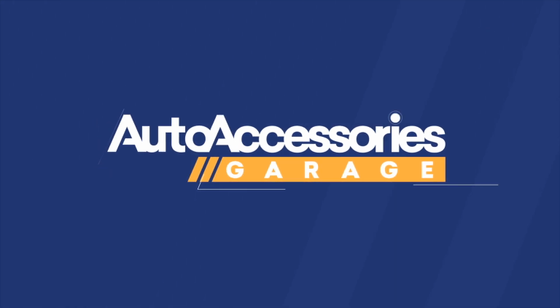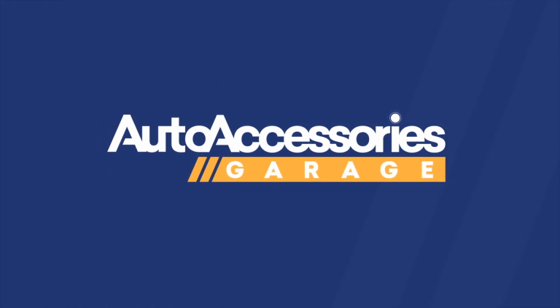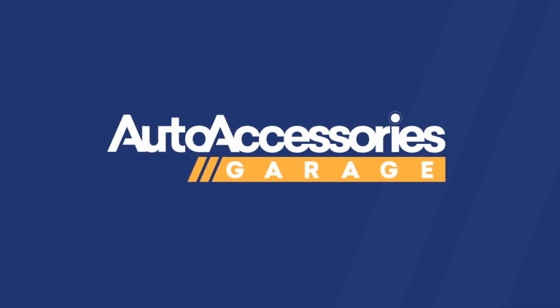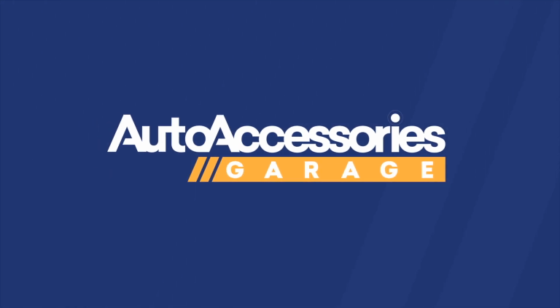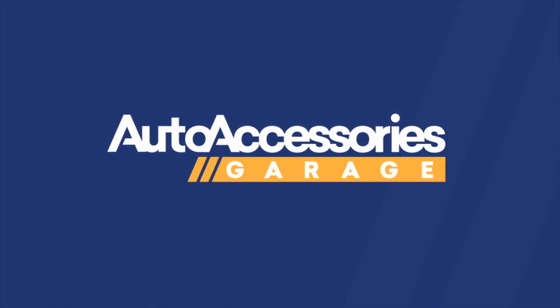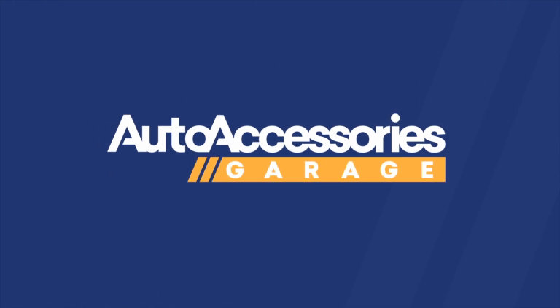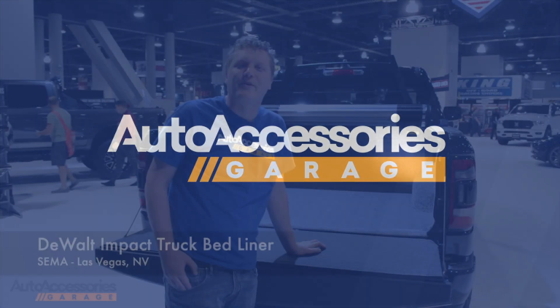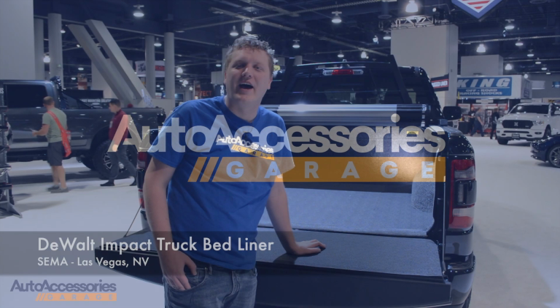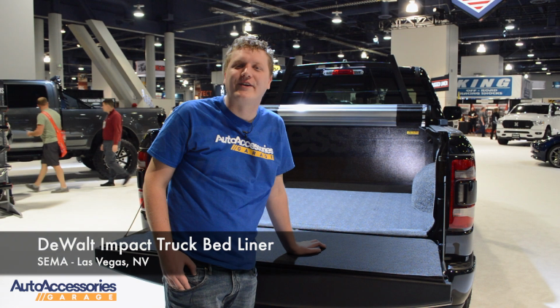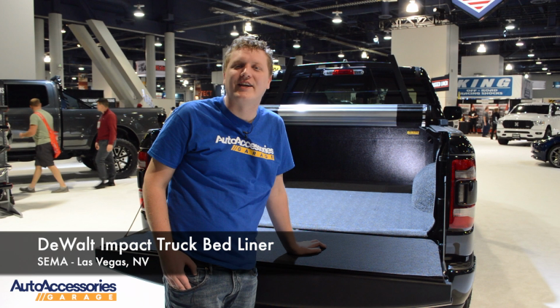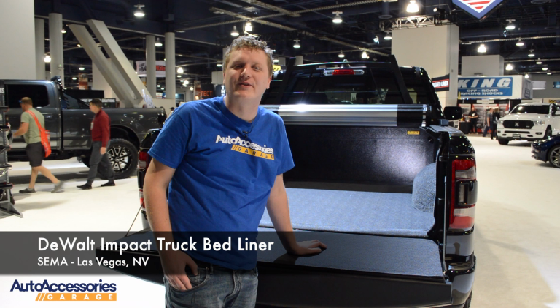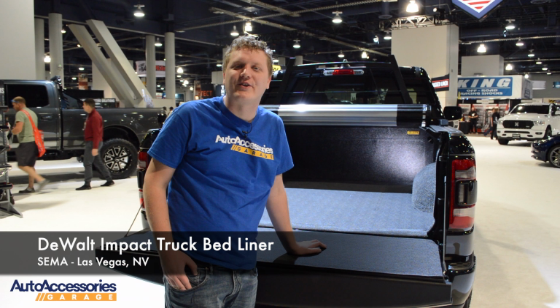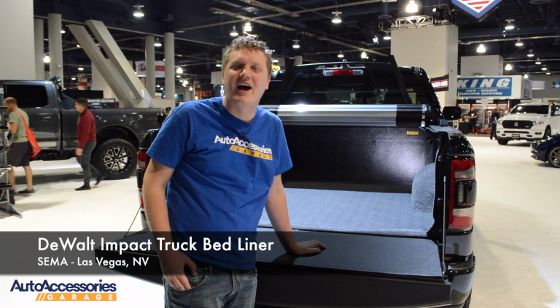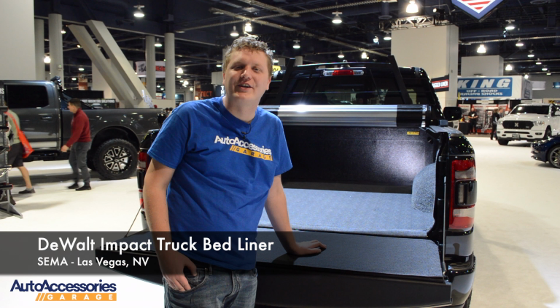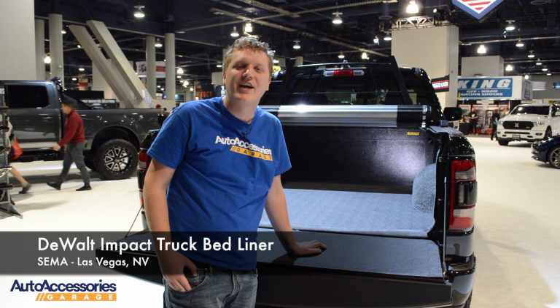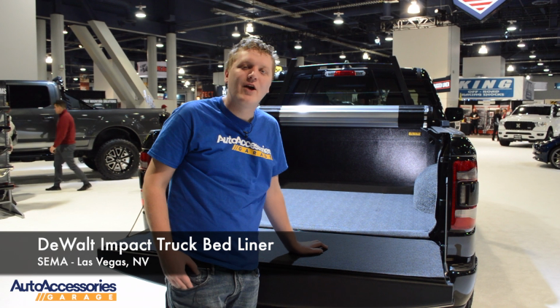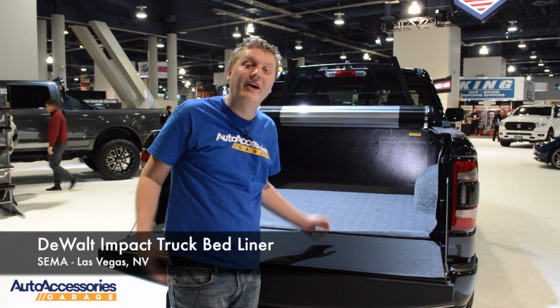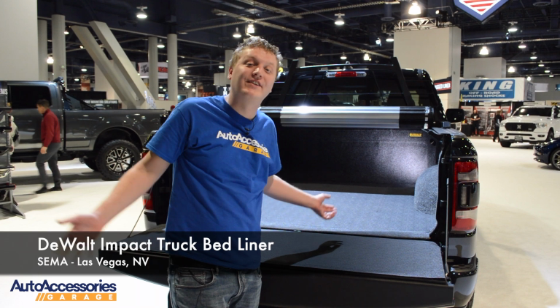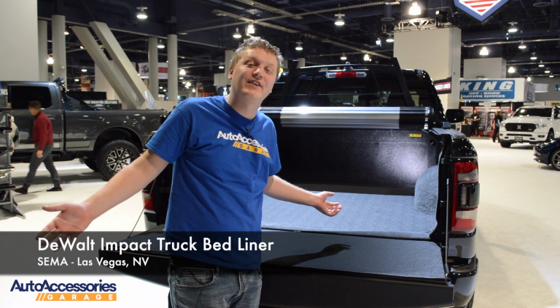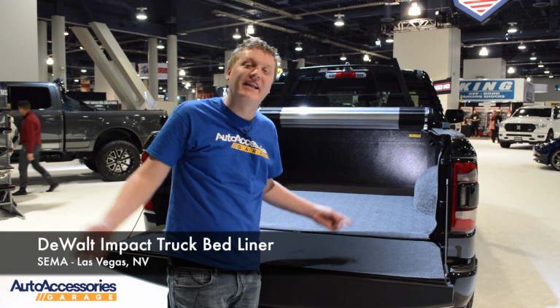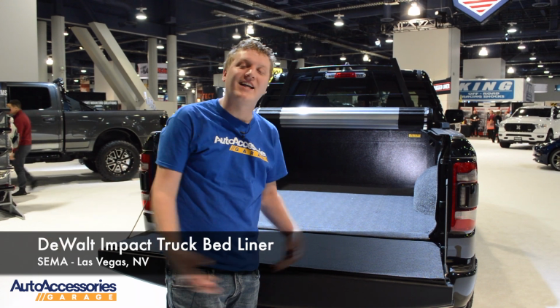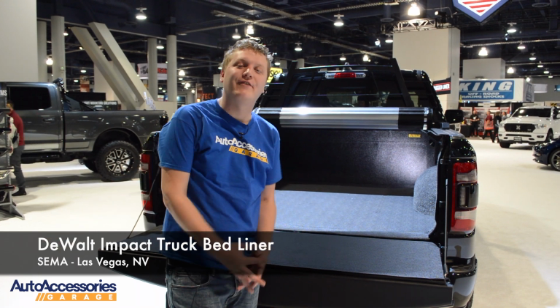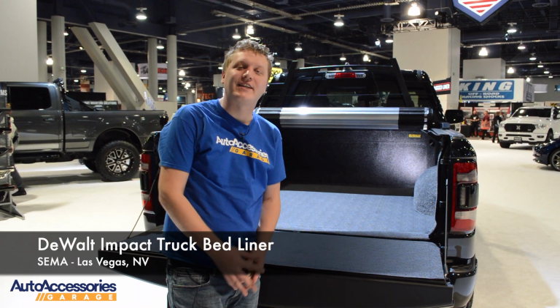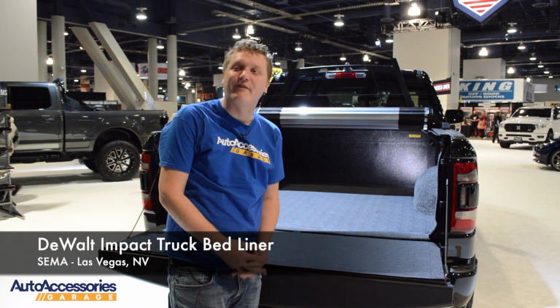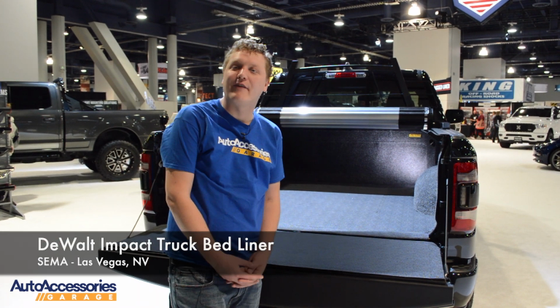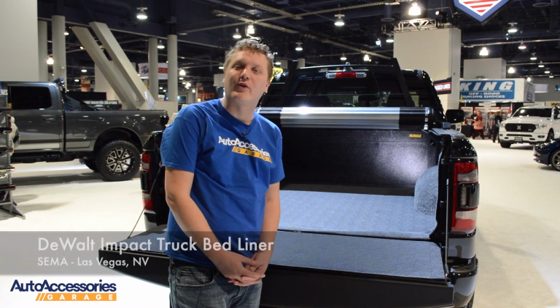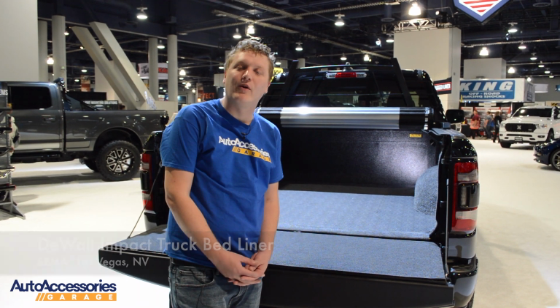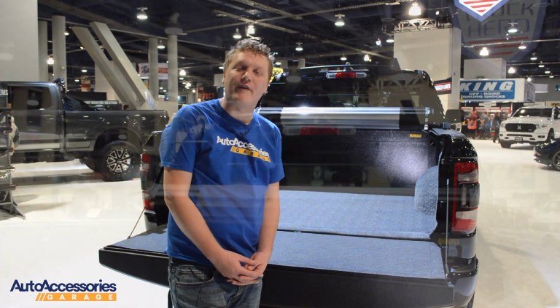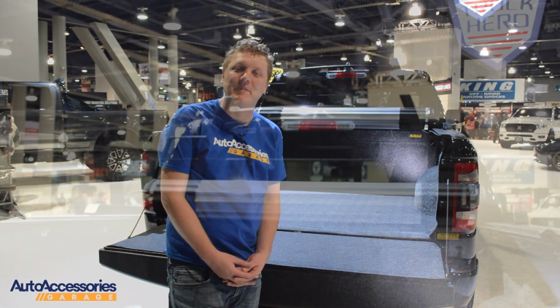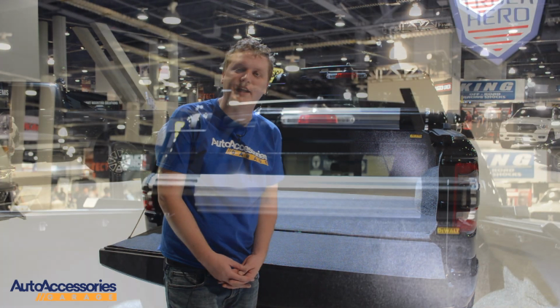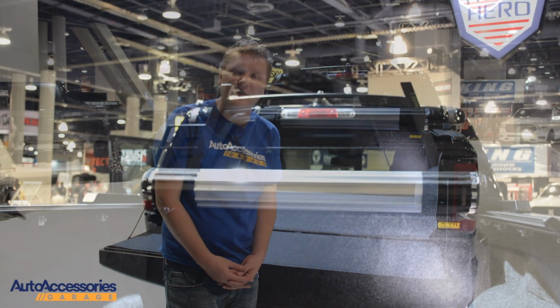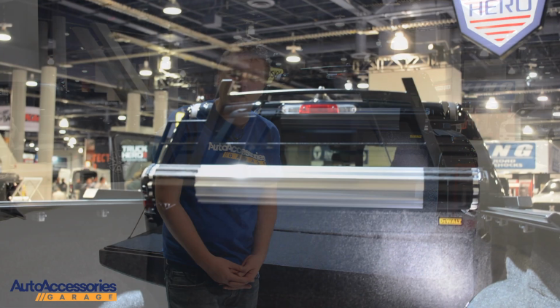Hey, this is Jake with Auto Accessories Garage. We're here in sunny Las Vegas, Nevada for the world famous SEMA show.